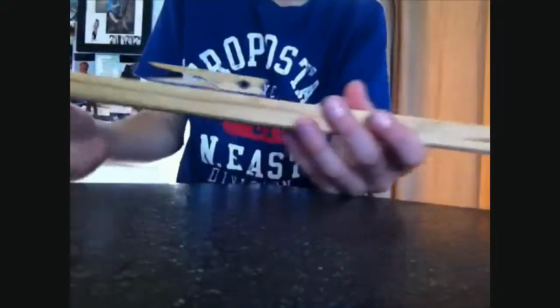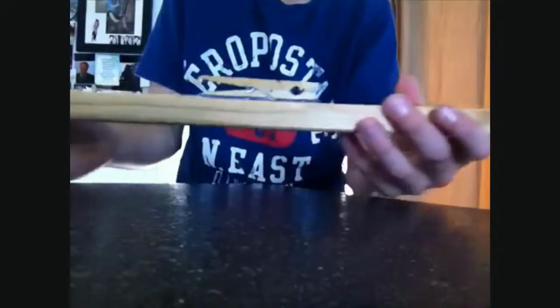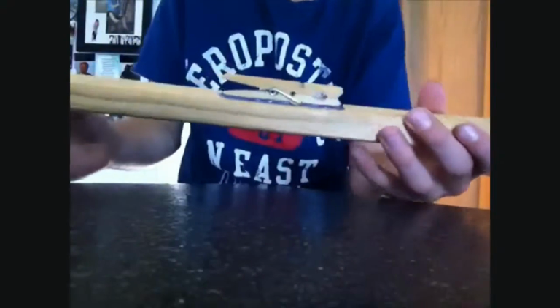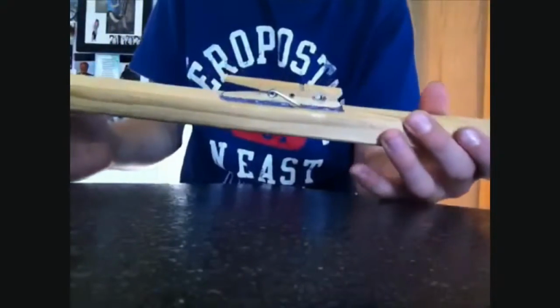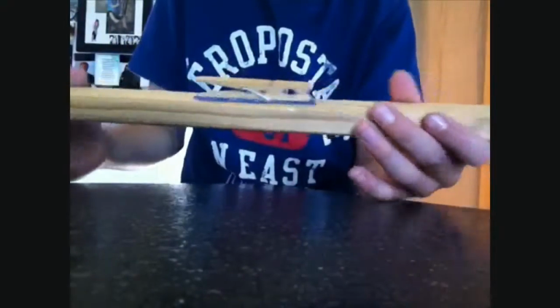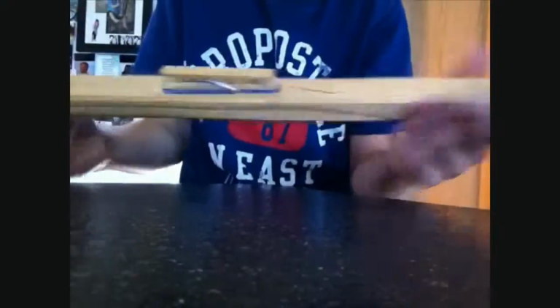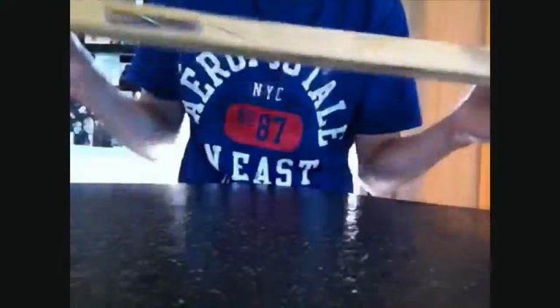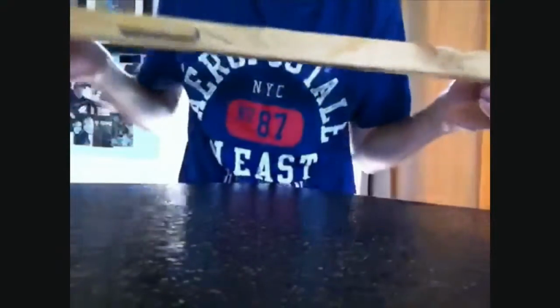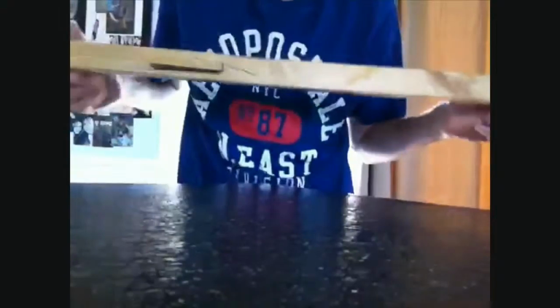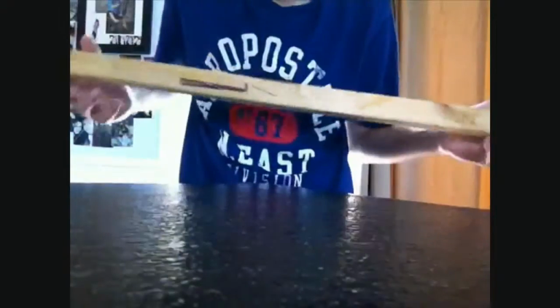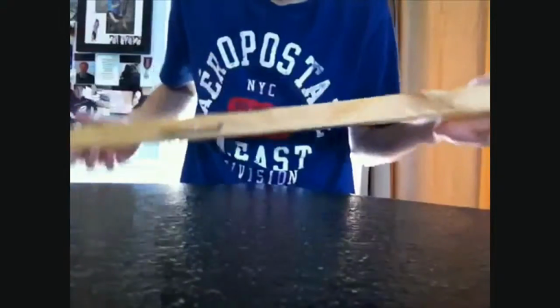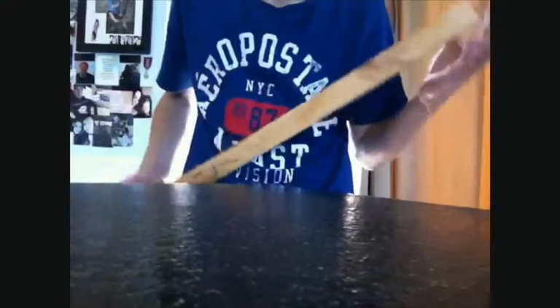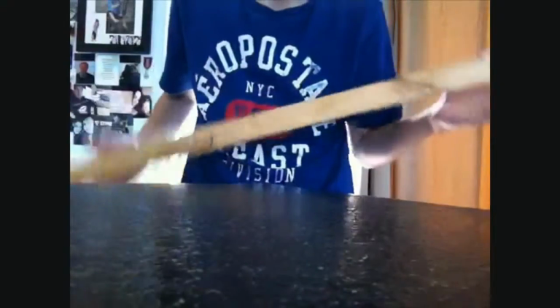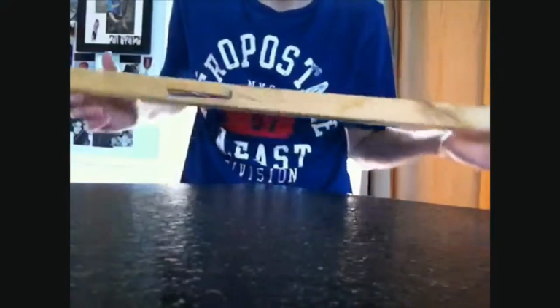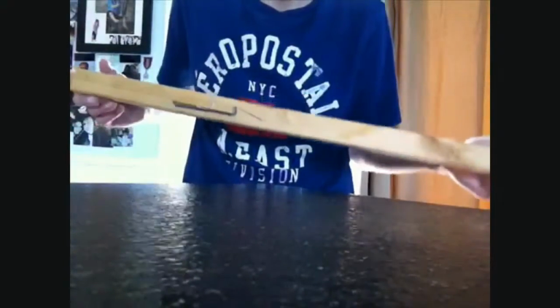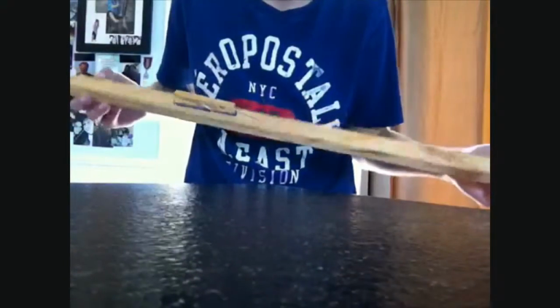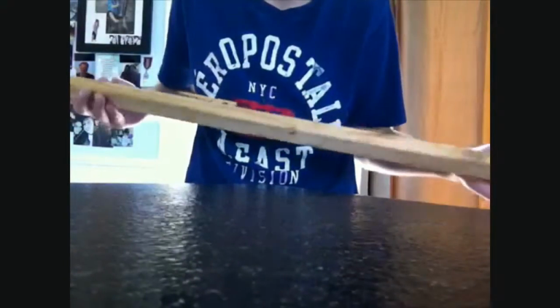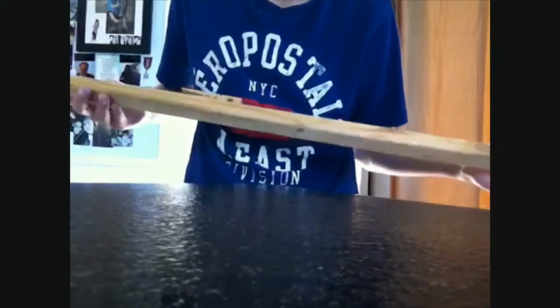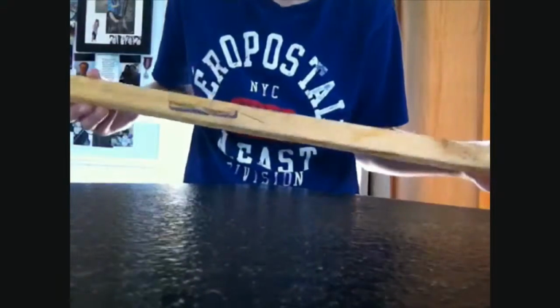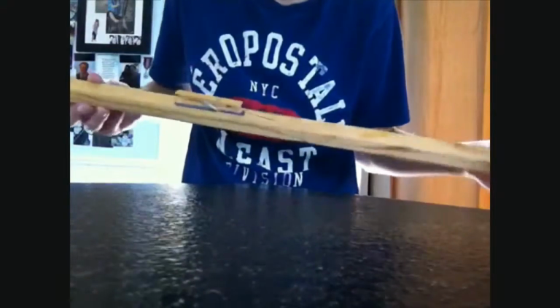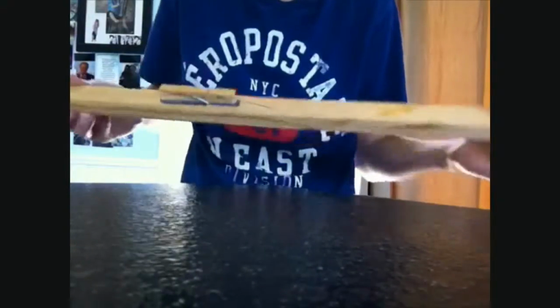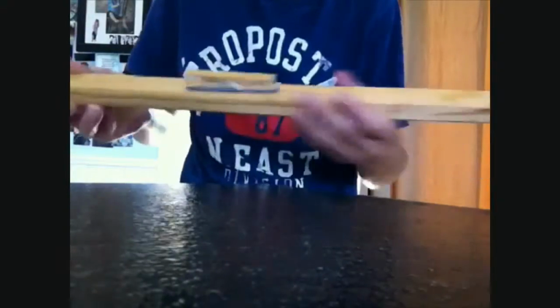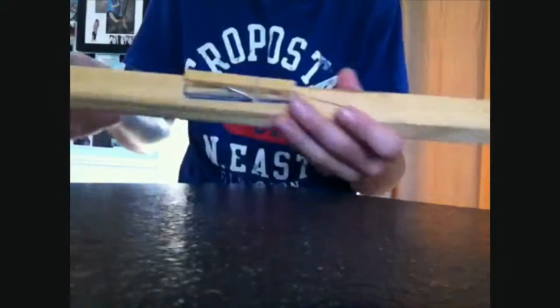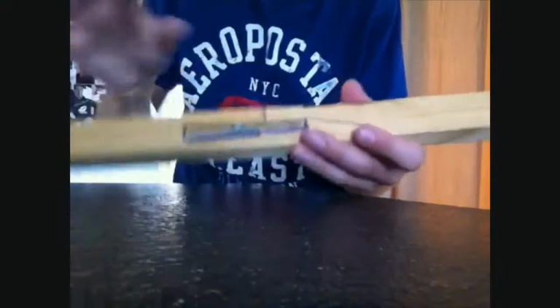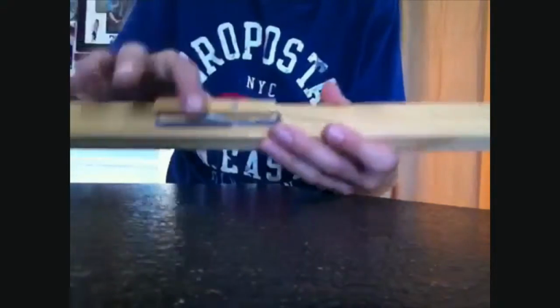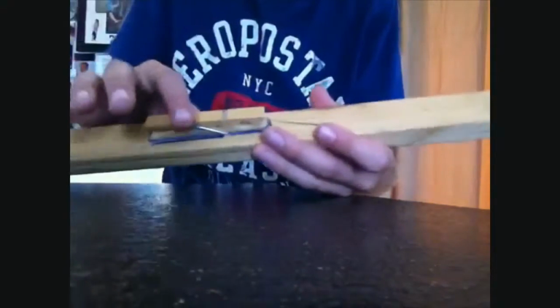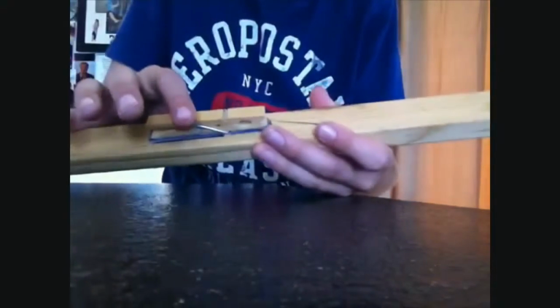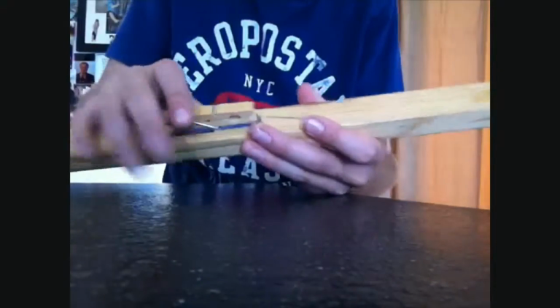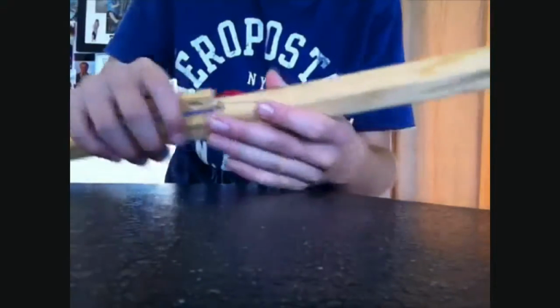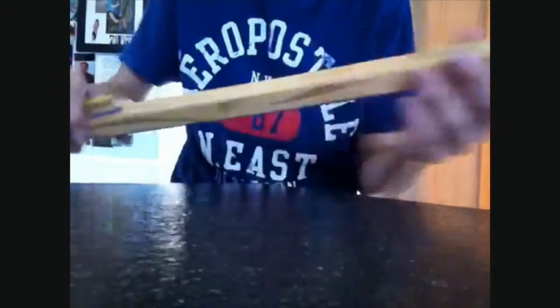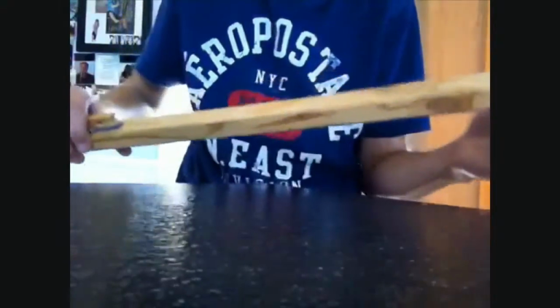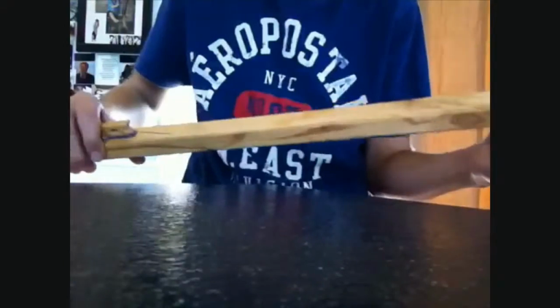You just take a piece of wood — at least two feet — and get two clothespins and a nail.